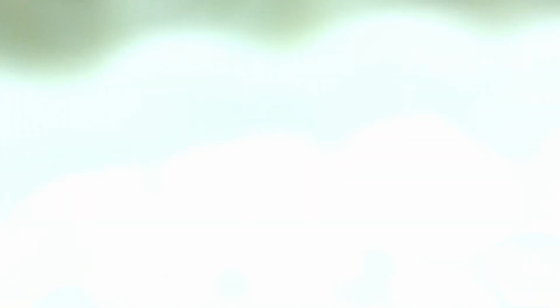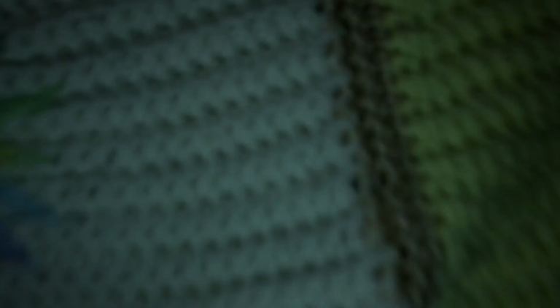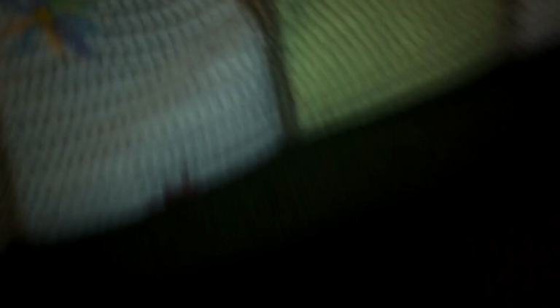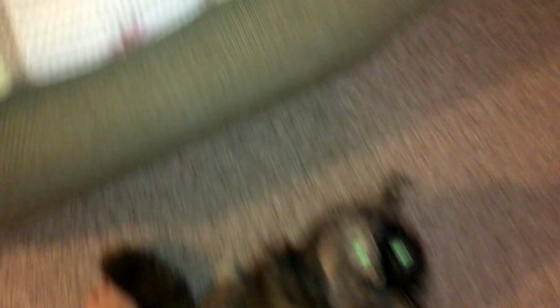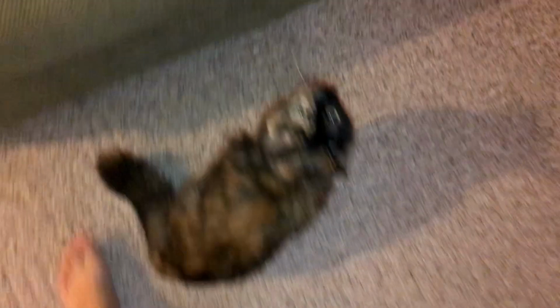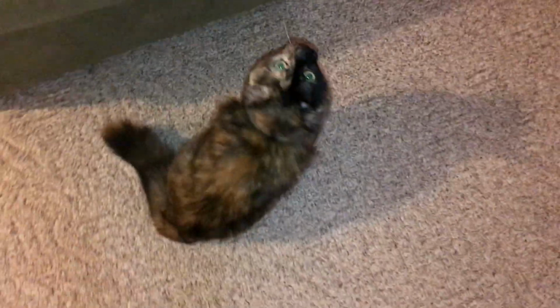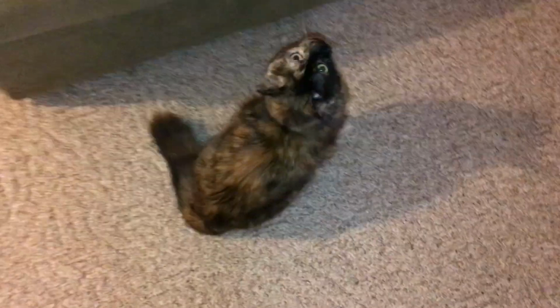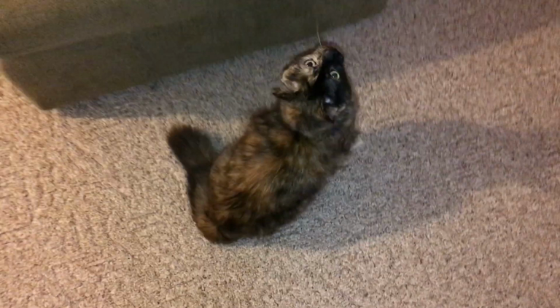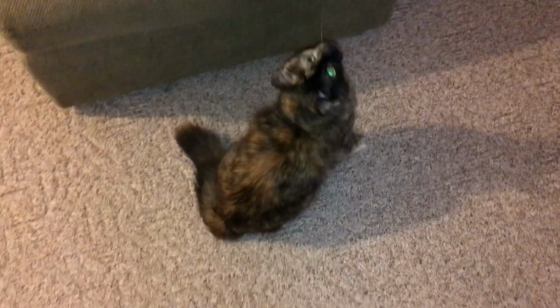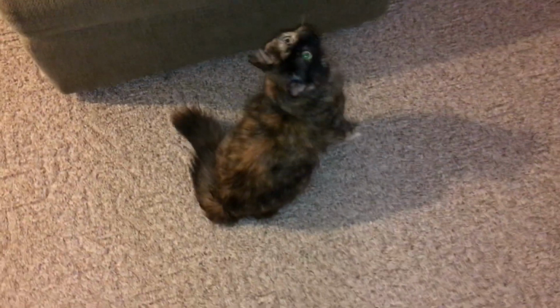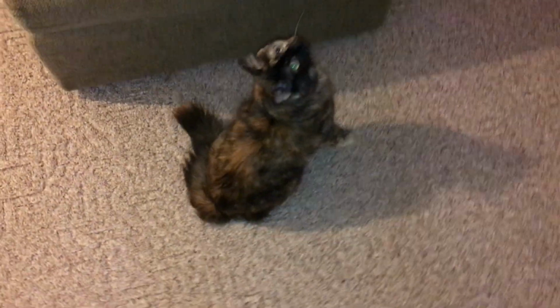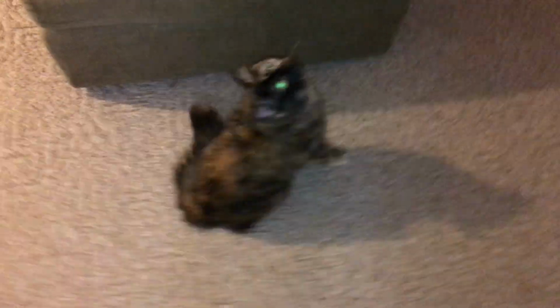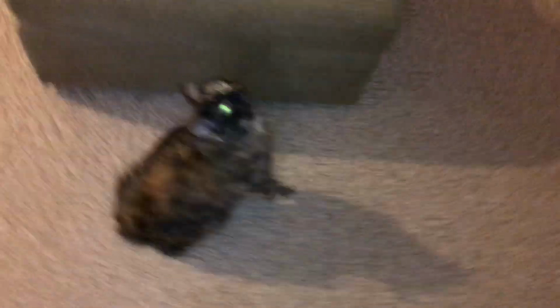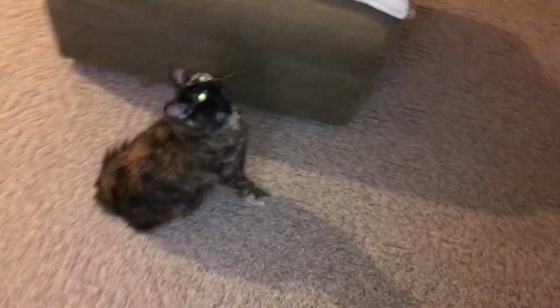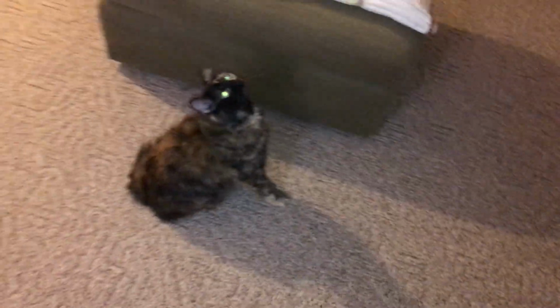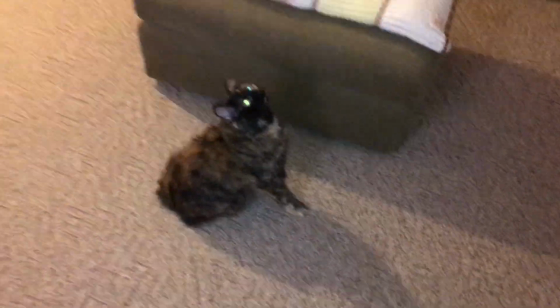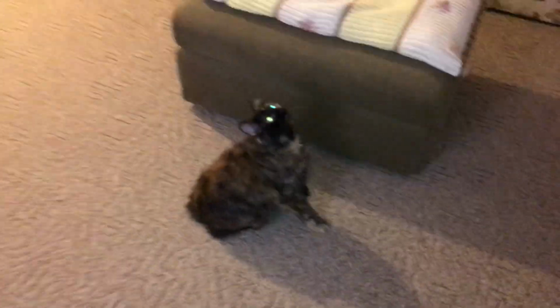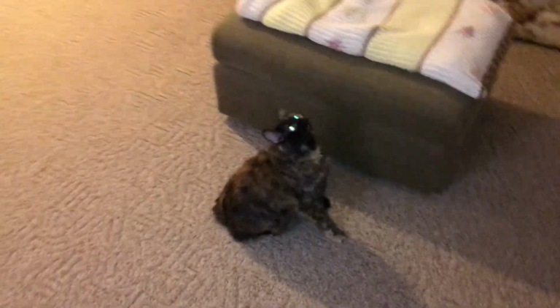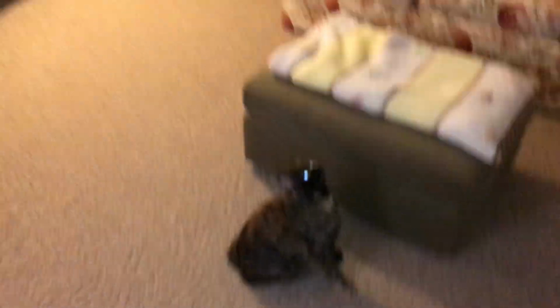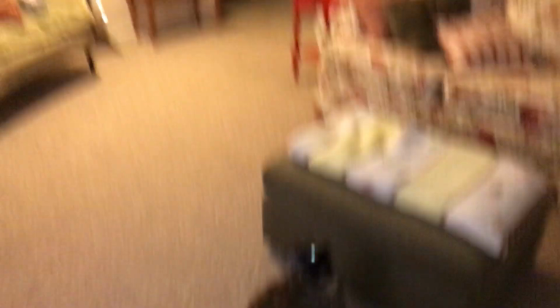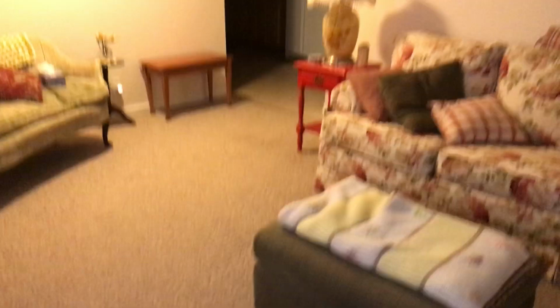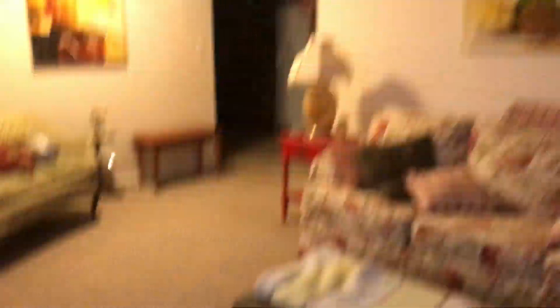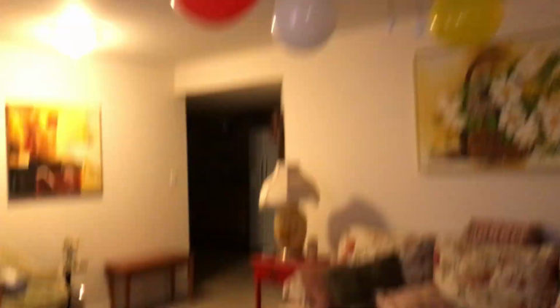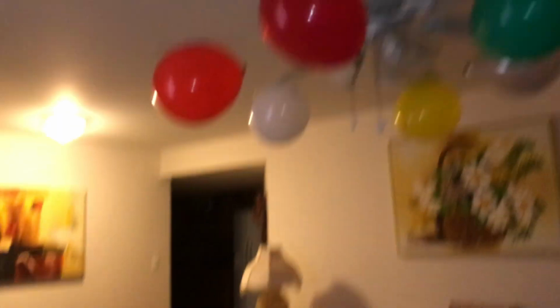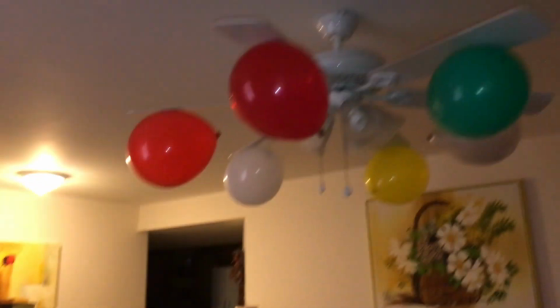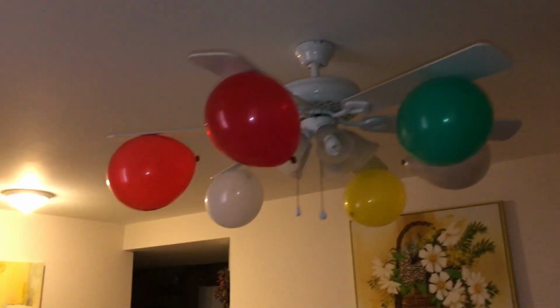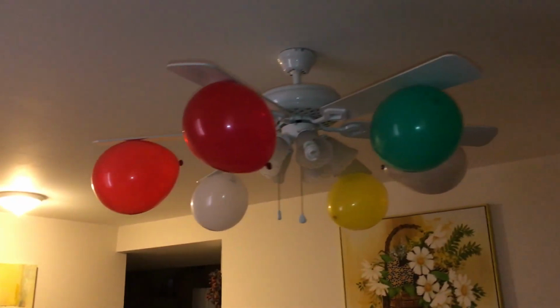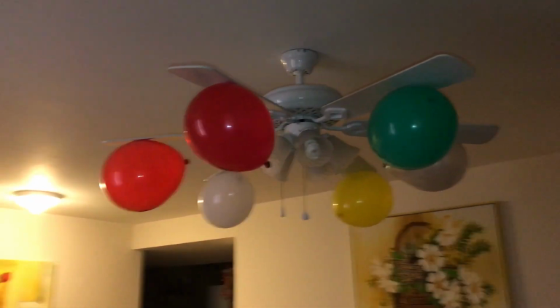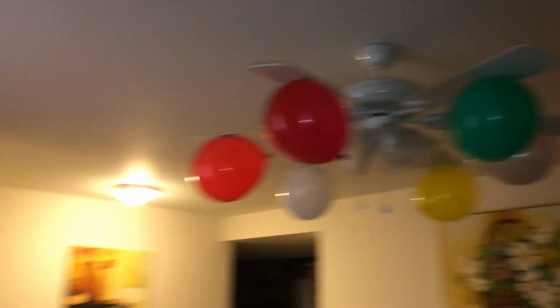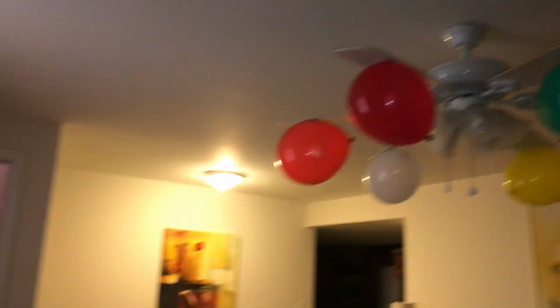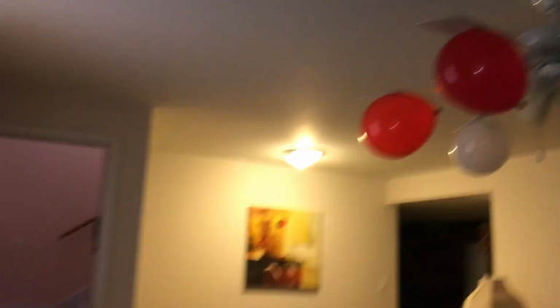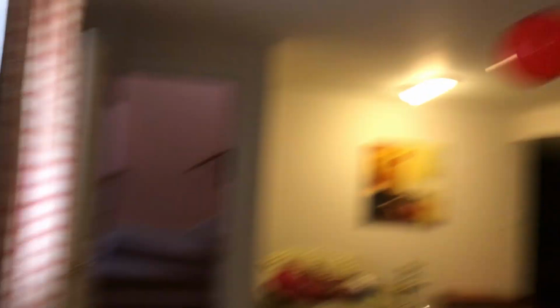Now she's right under the fan, so let's see what her reaction is.